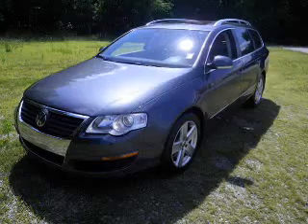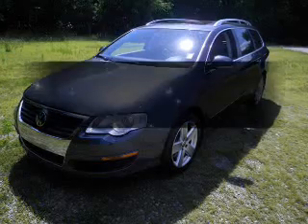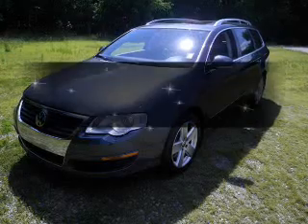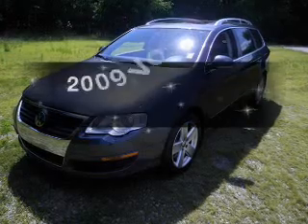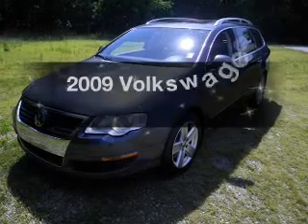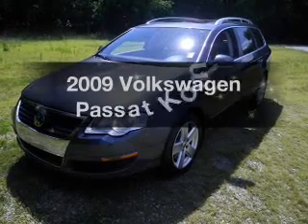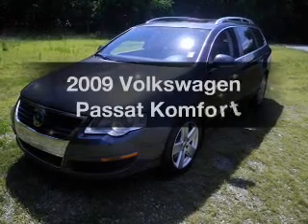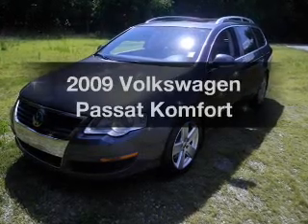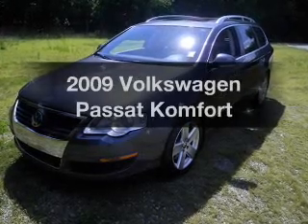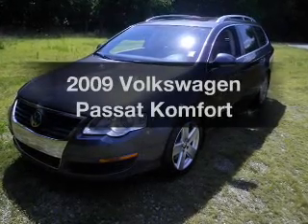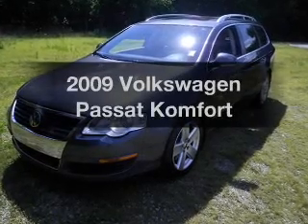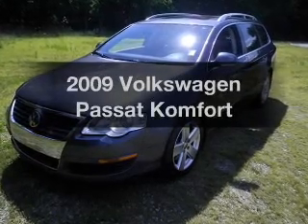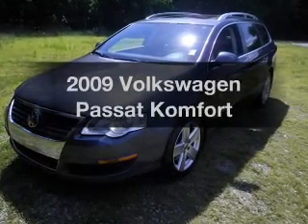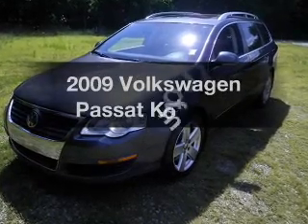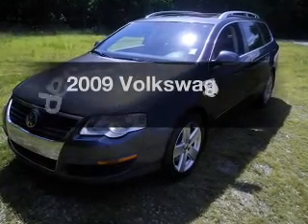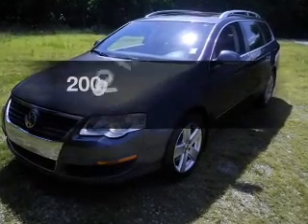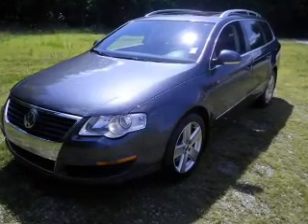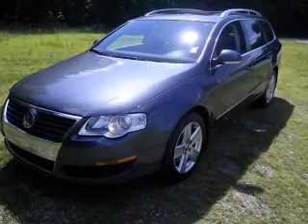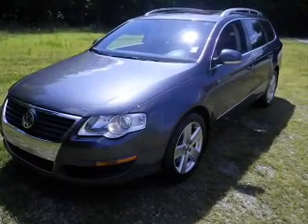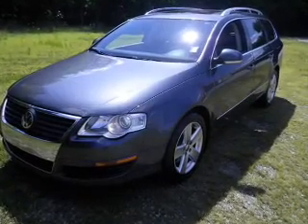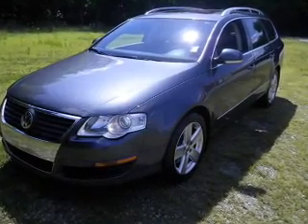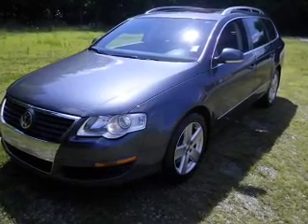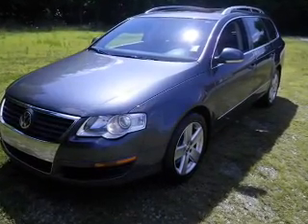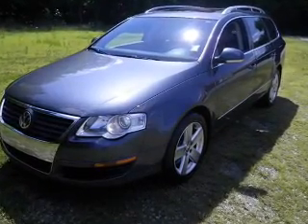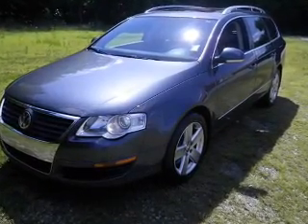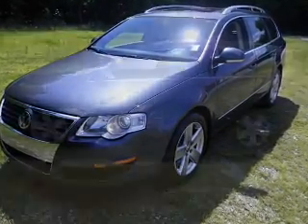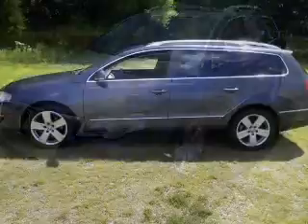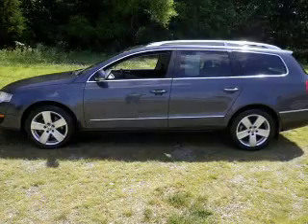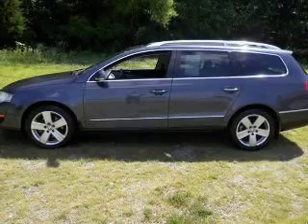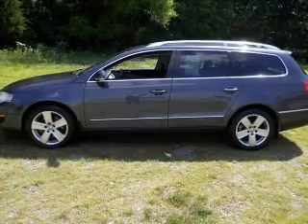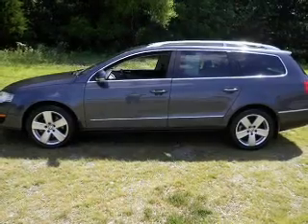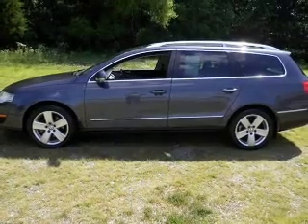Presenting the 2009 Volkswagen Passat — everything you need under one roof with this great vehicle.